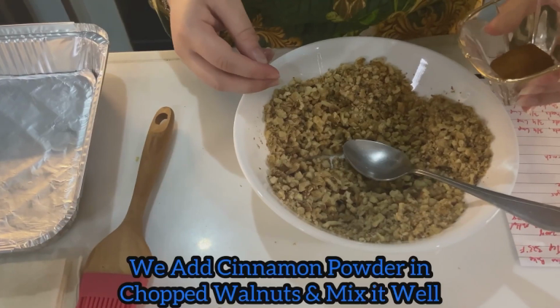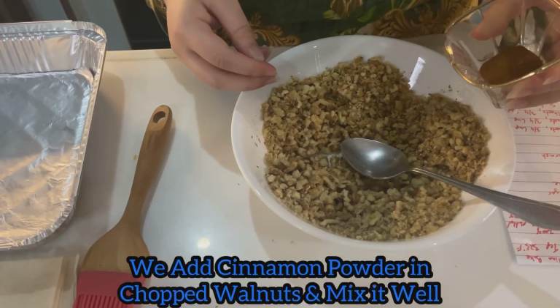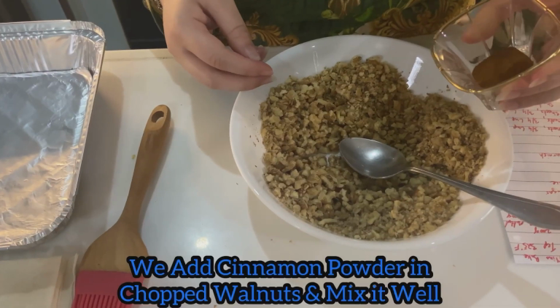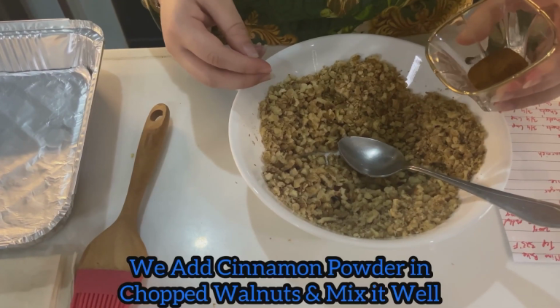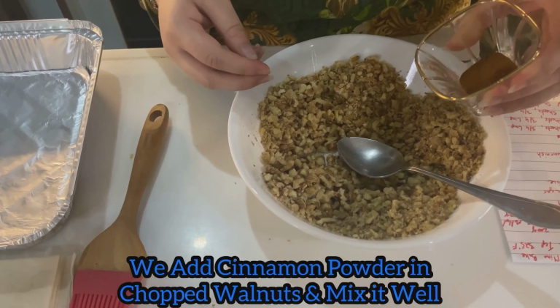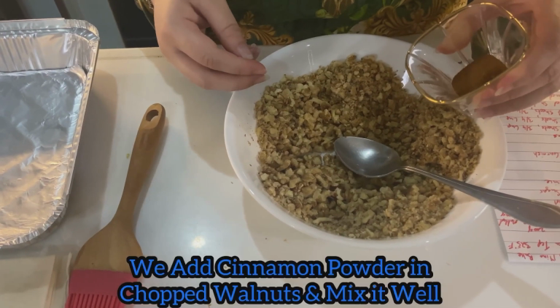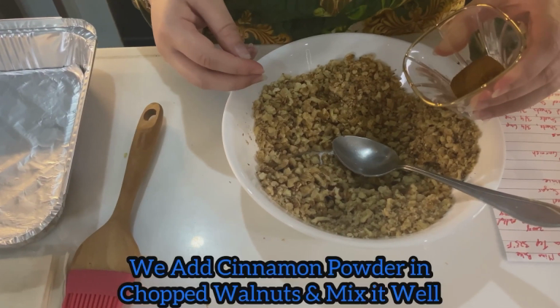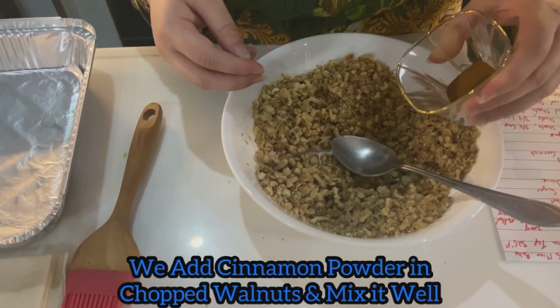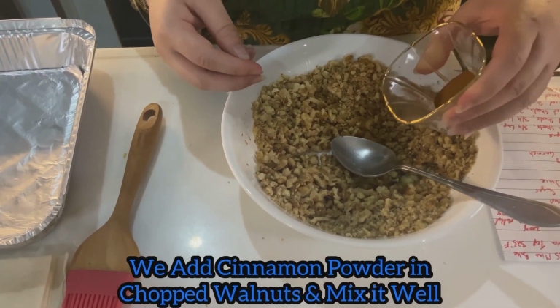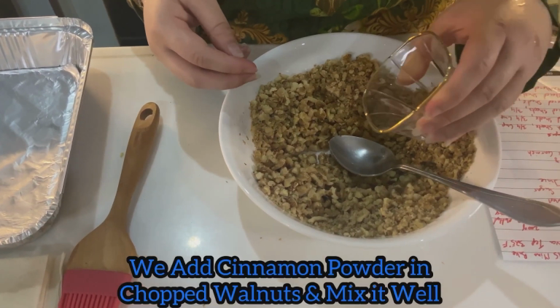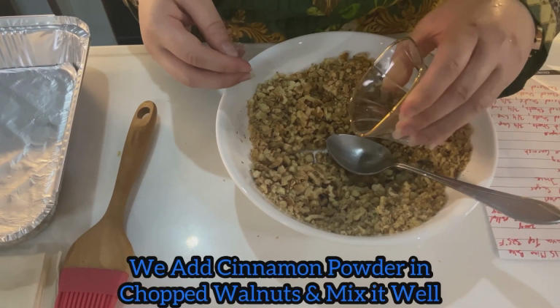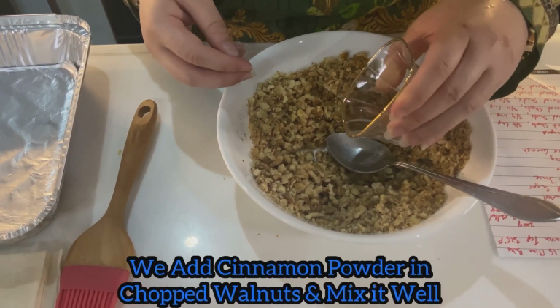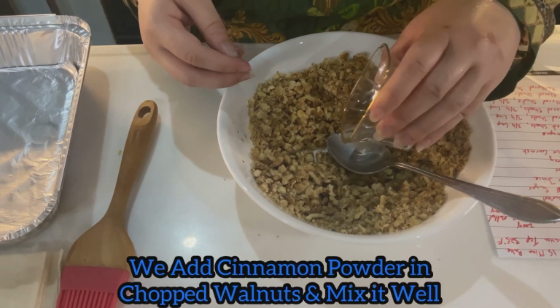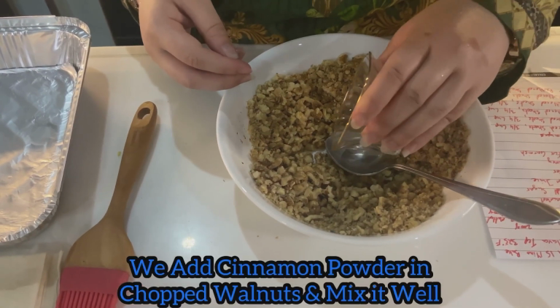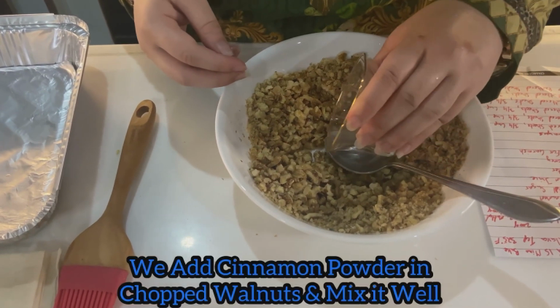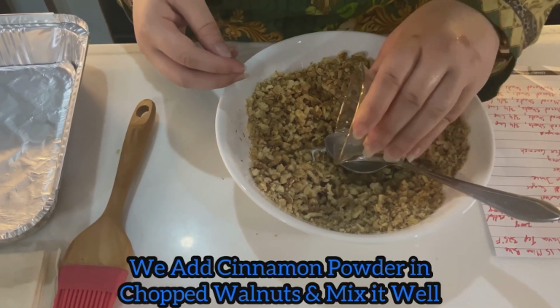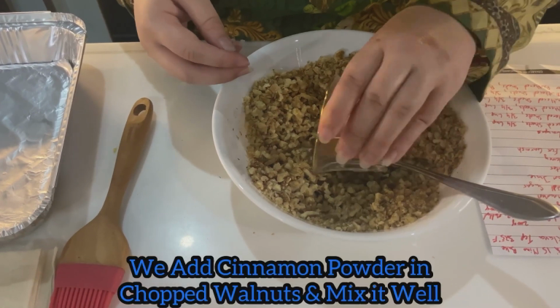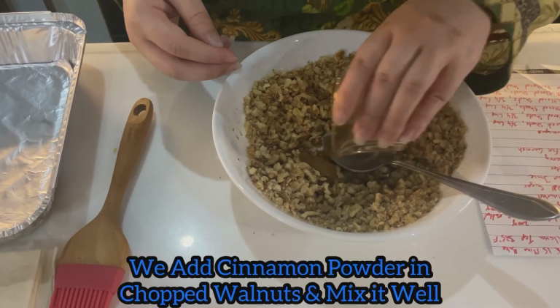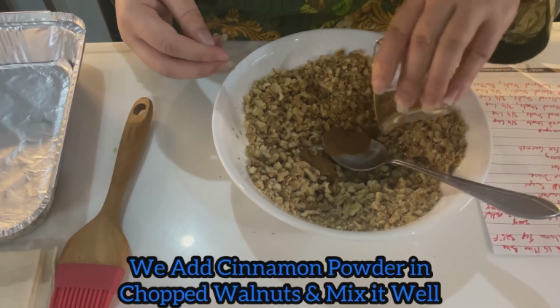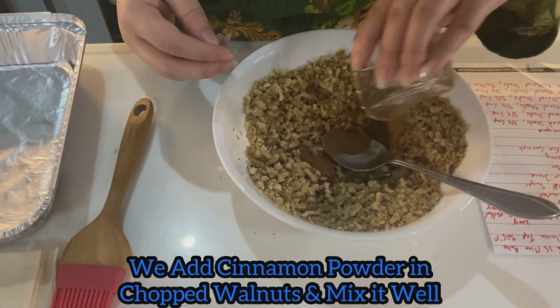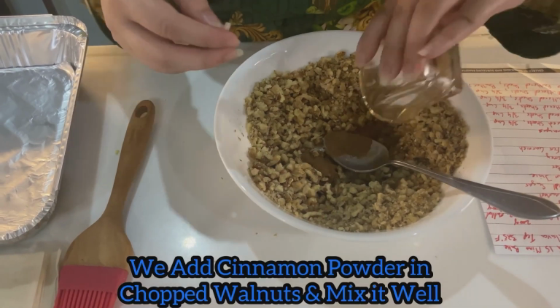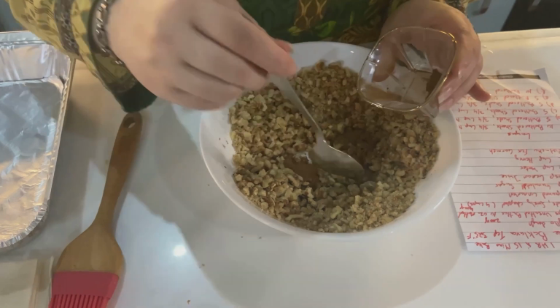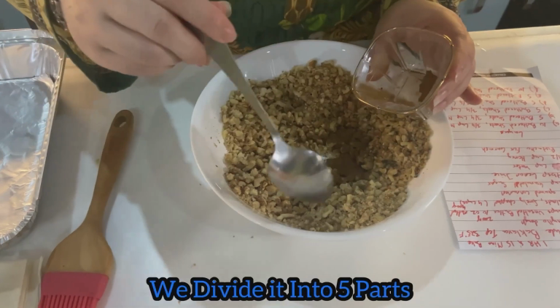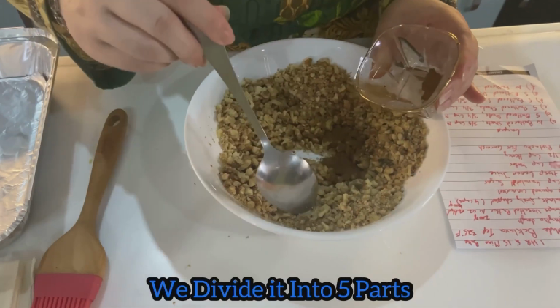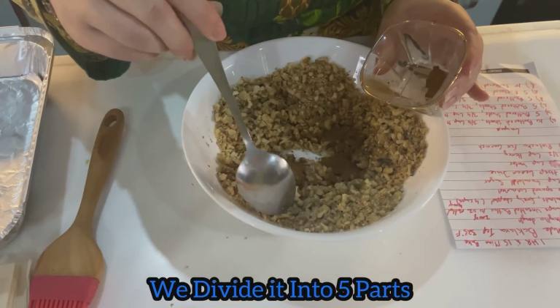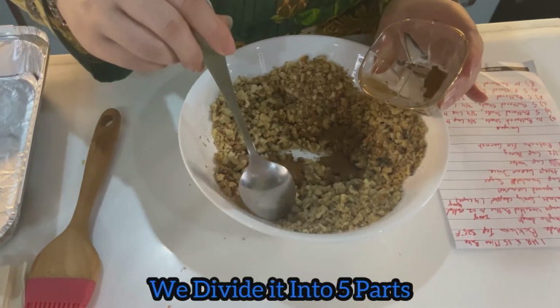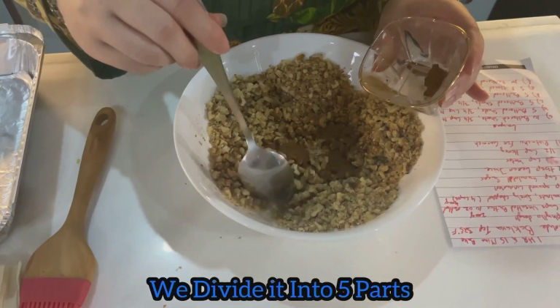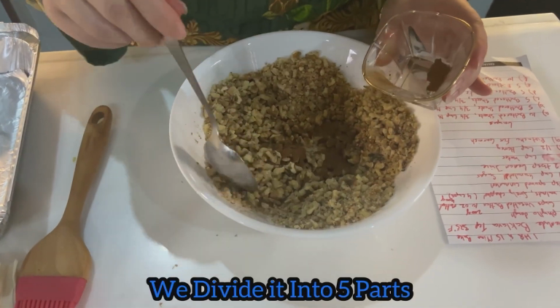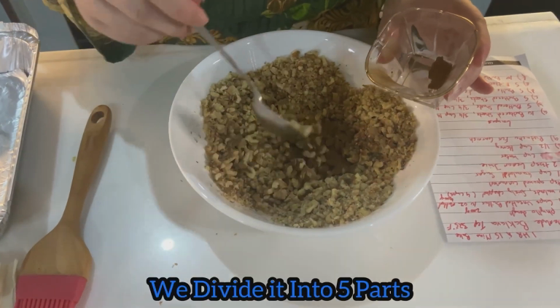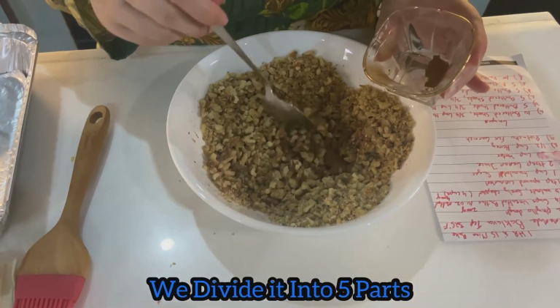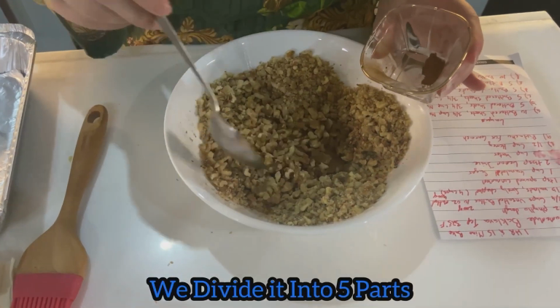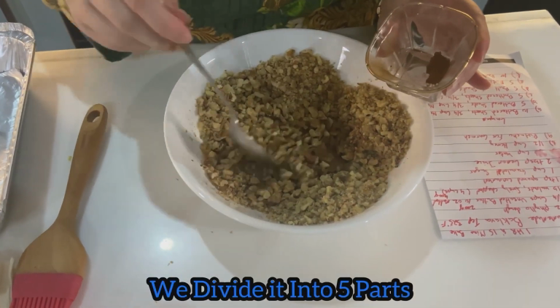We add cinnamon powder to the chopped walnuts and mix it well. Then divide it into 5 portions.